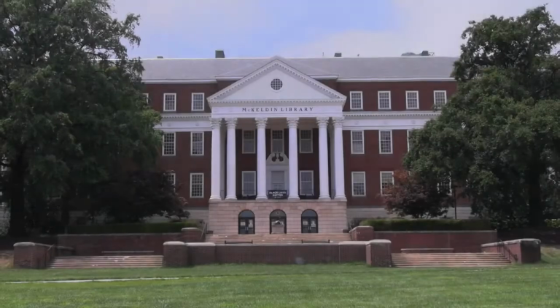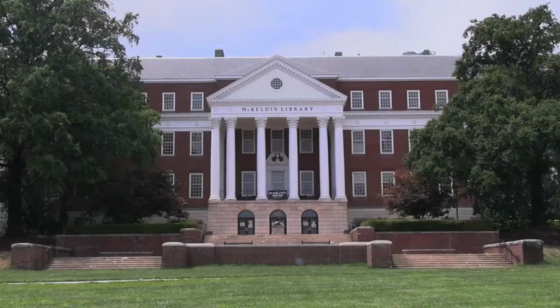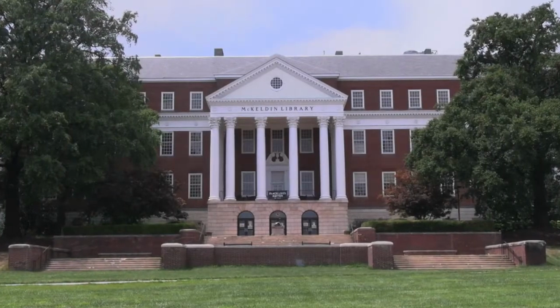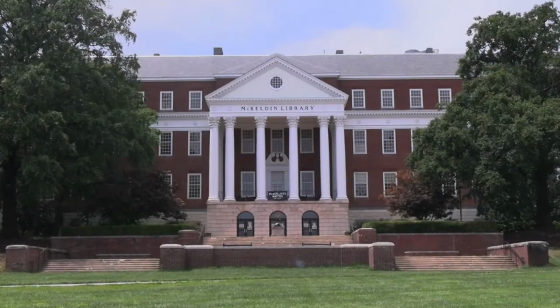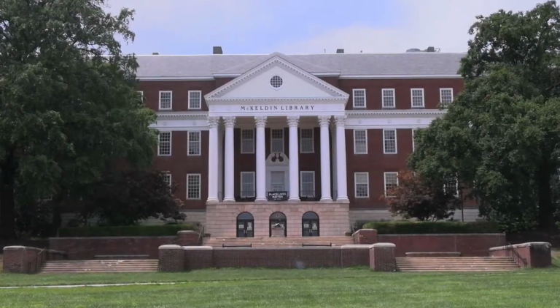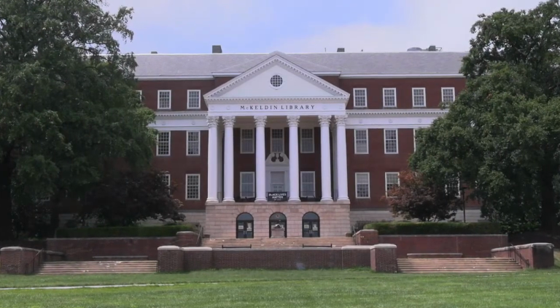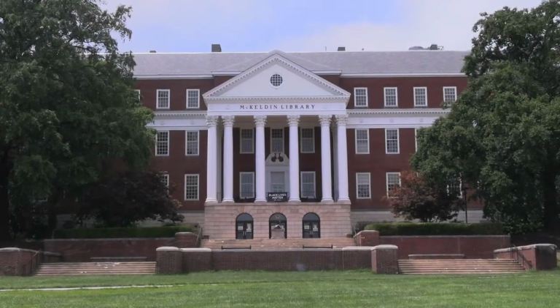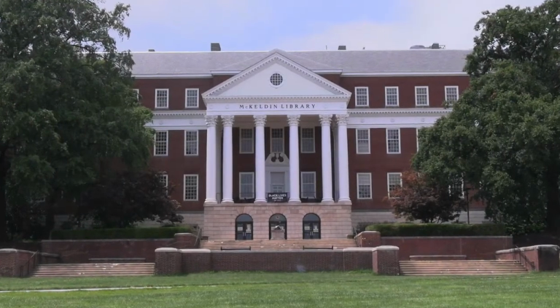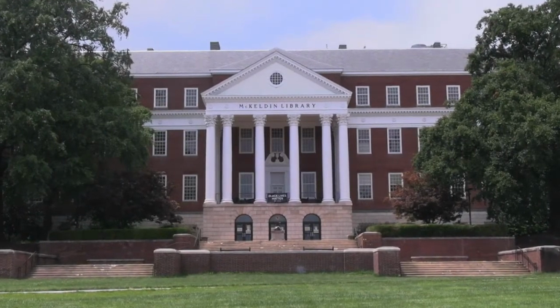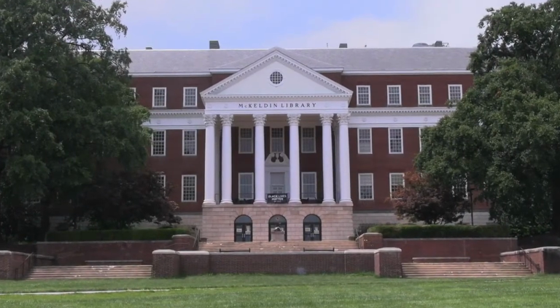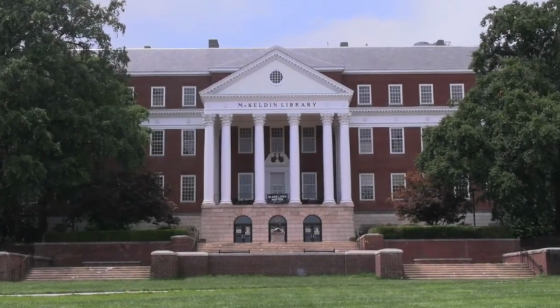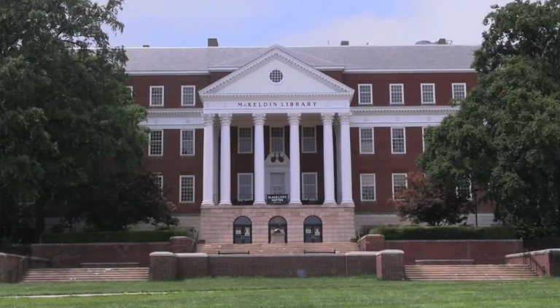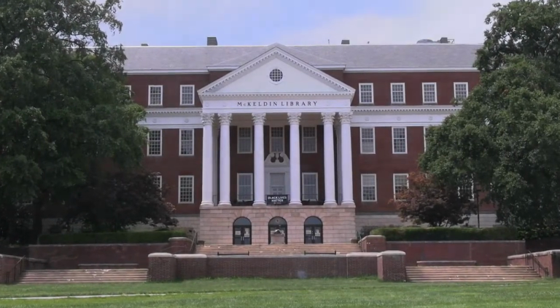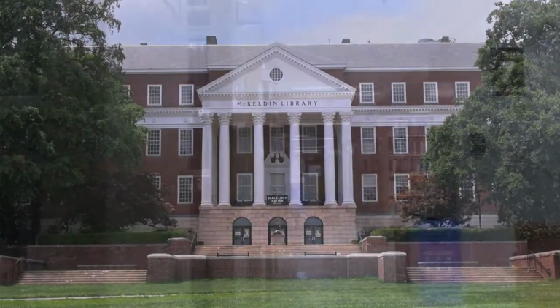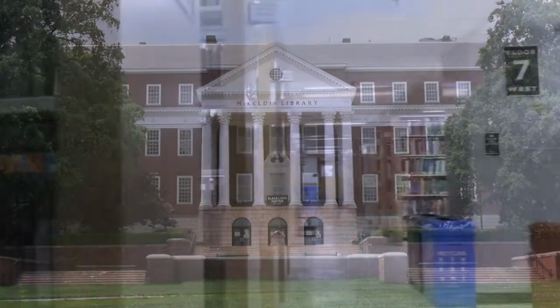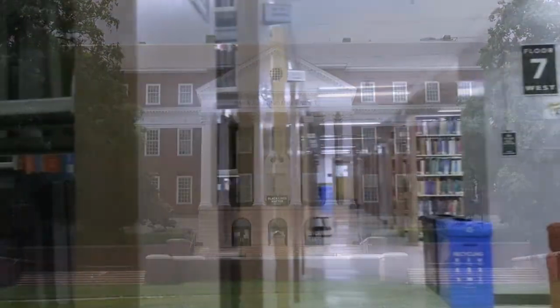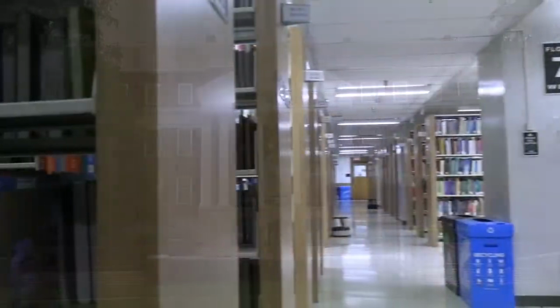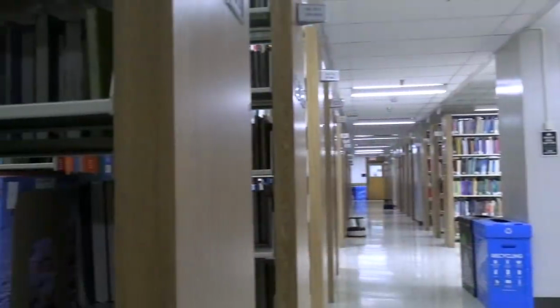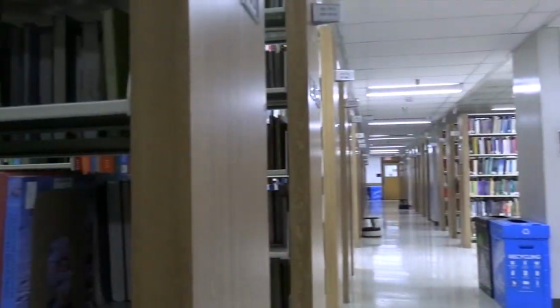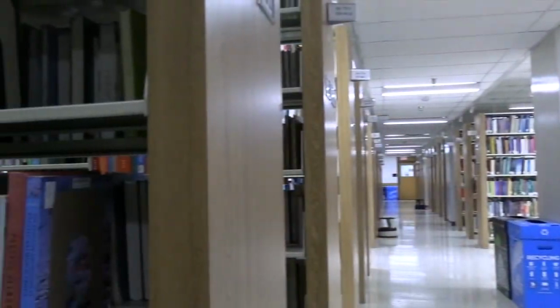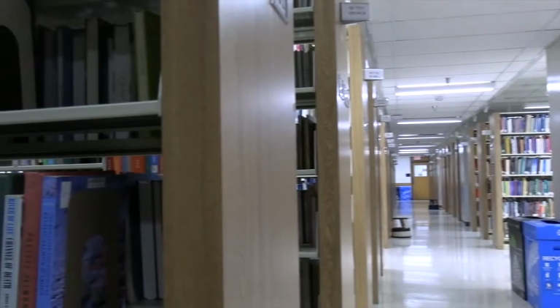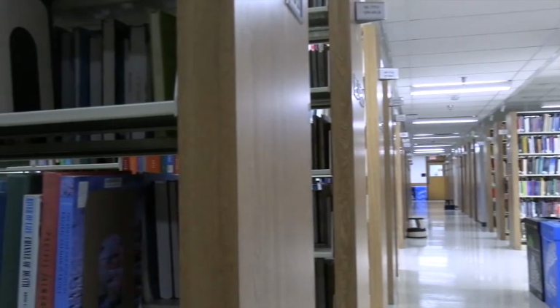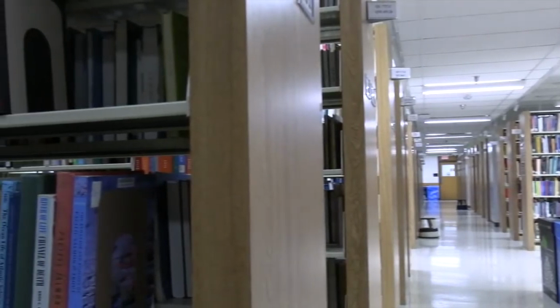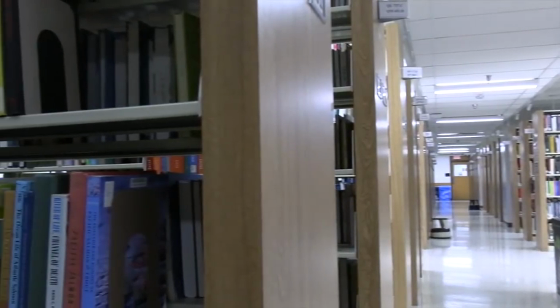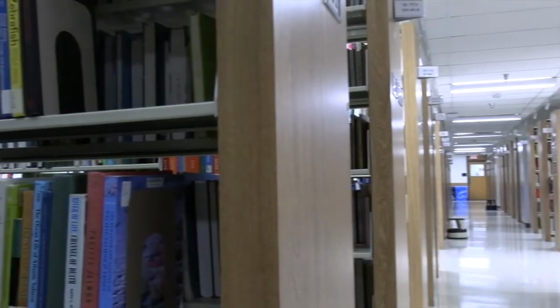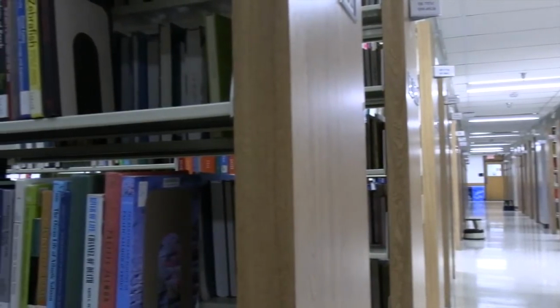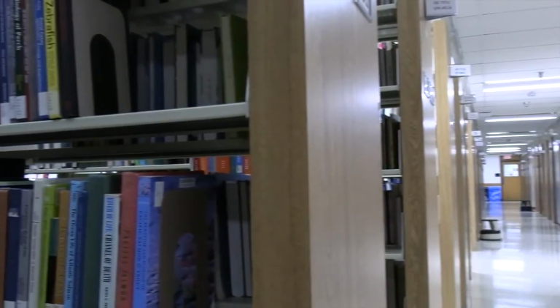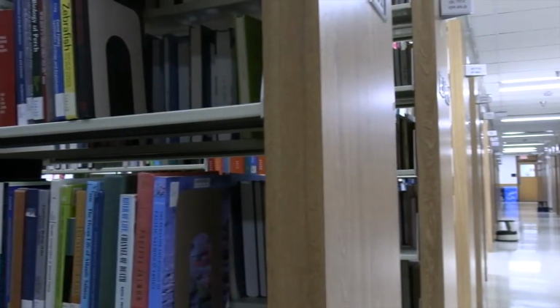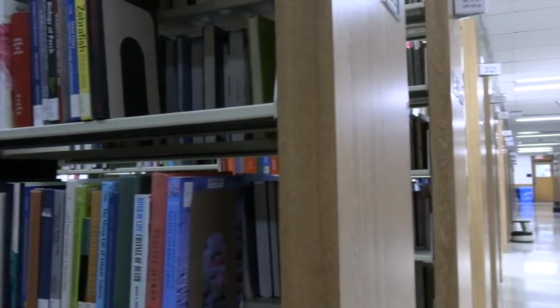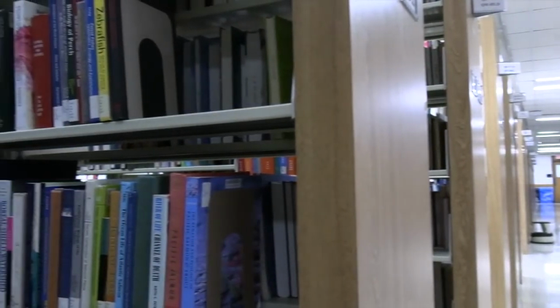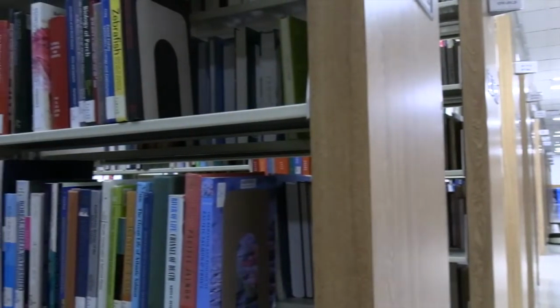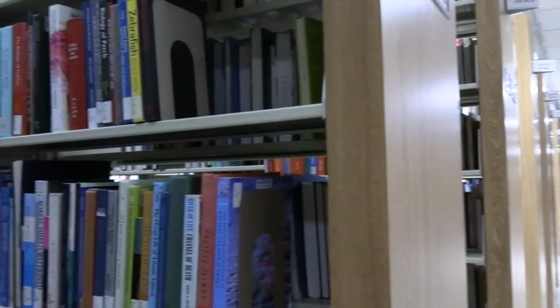Welcome to McKeldin Library. This is the University of Maryland's largest library, located on McKeldin Mall.